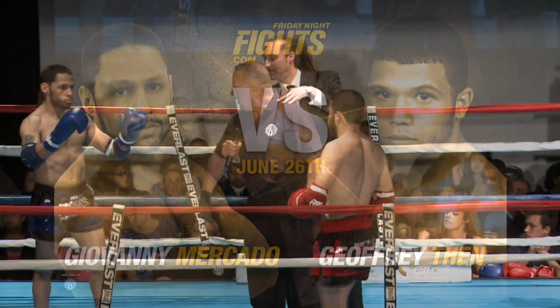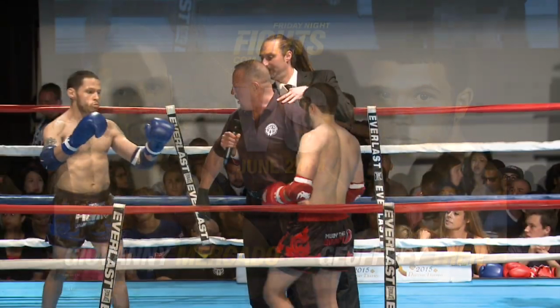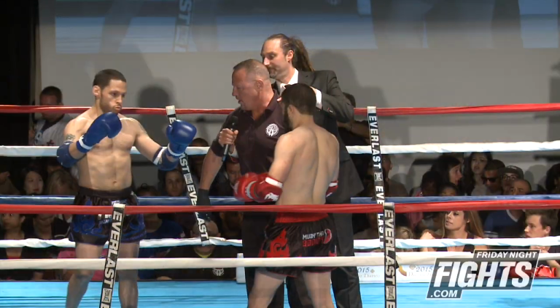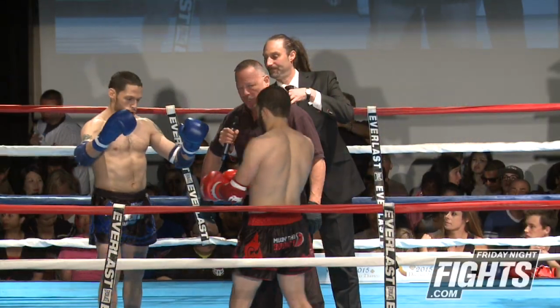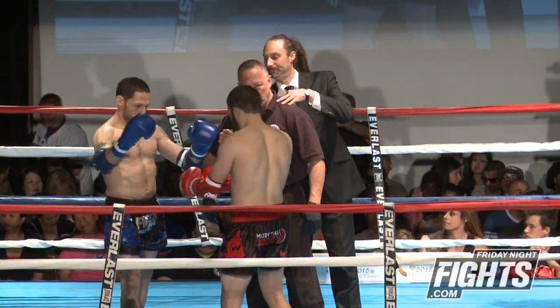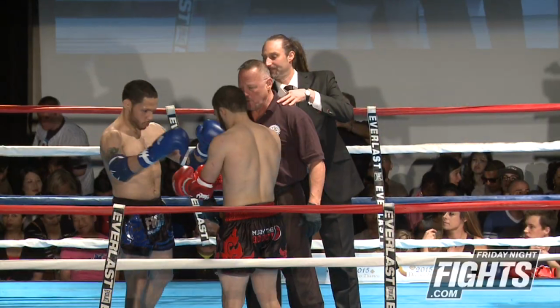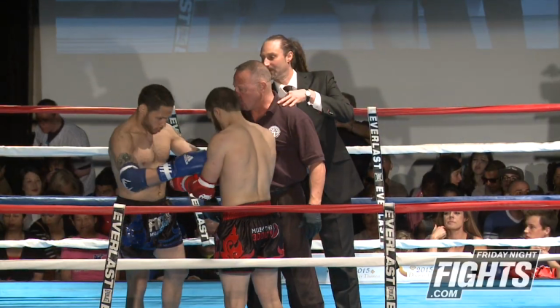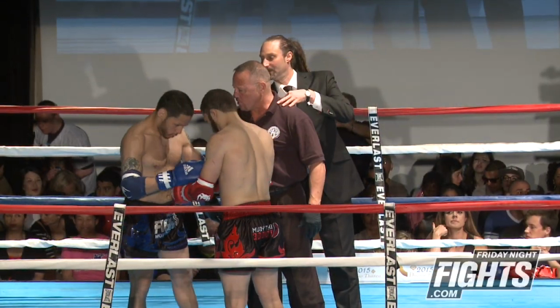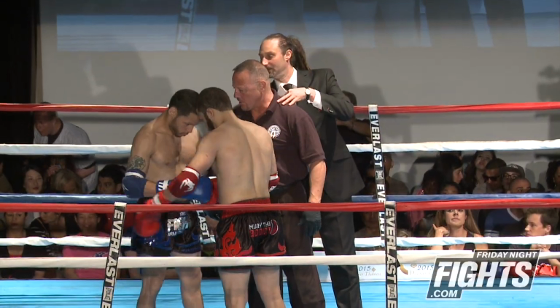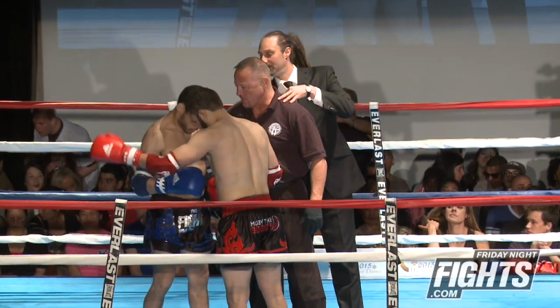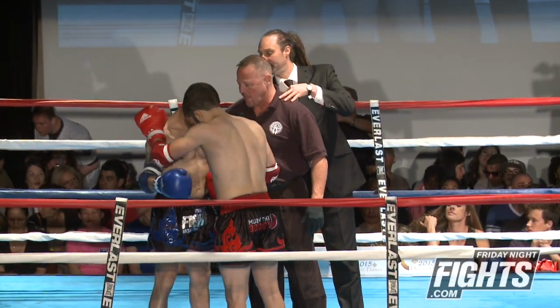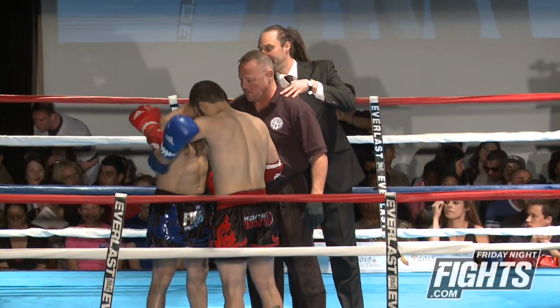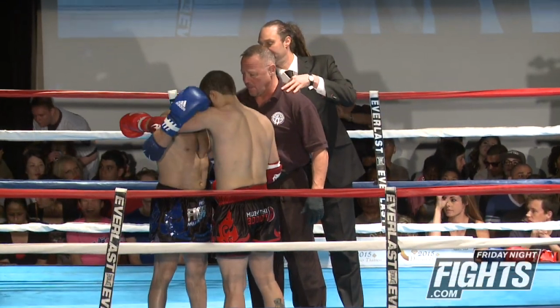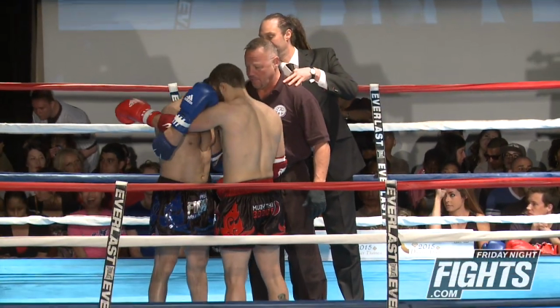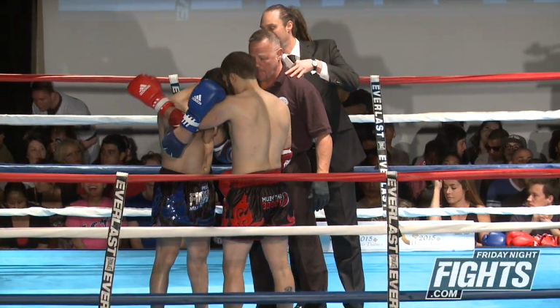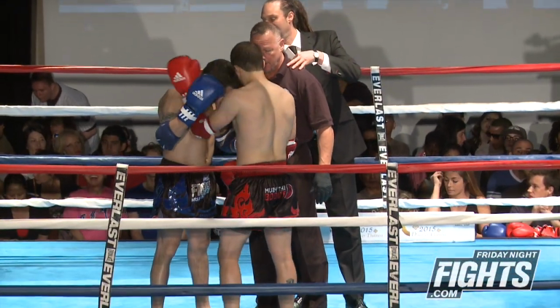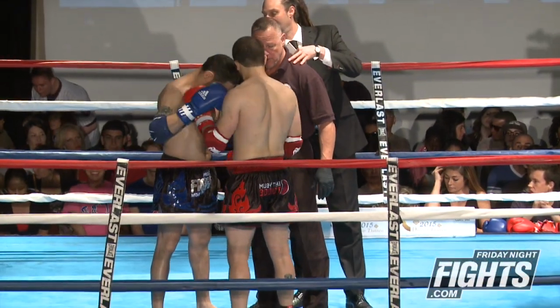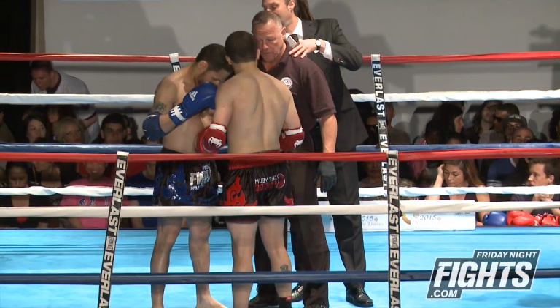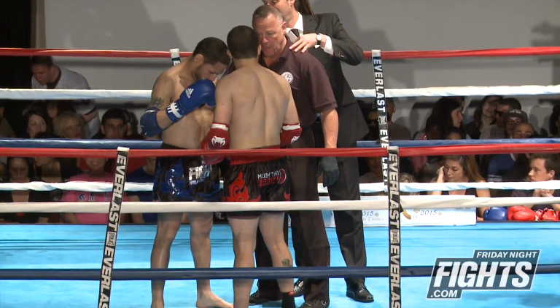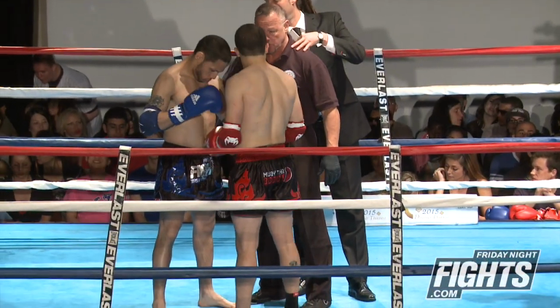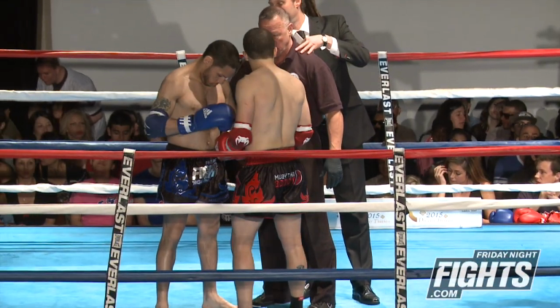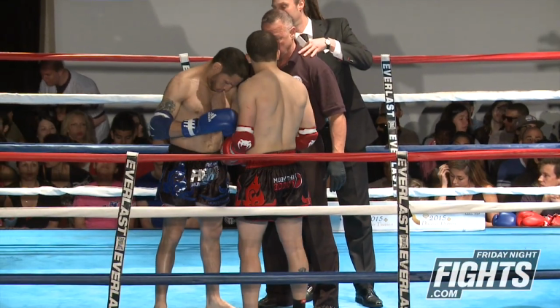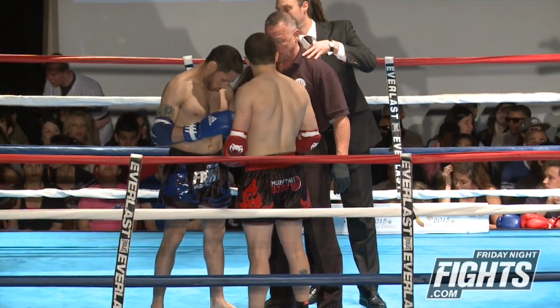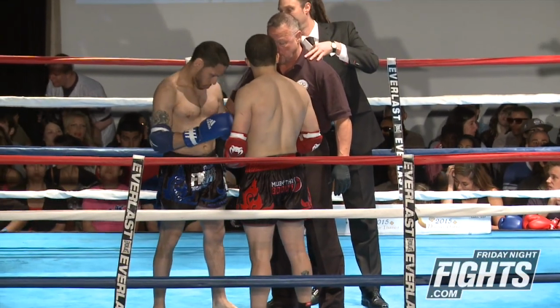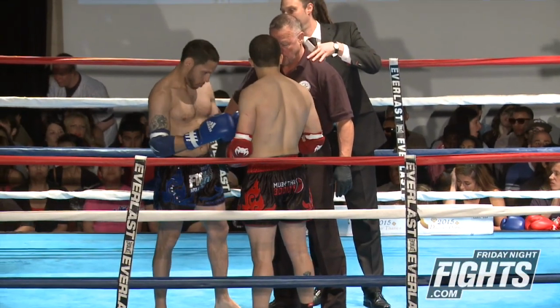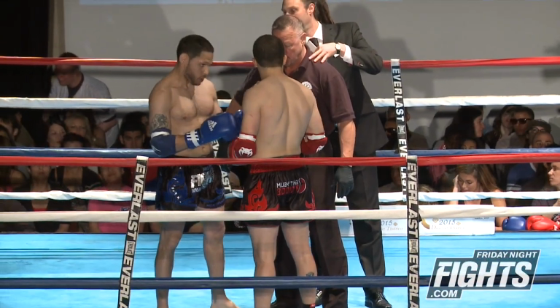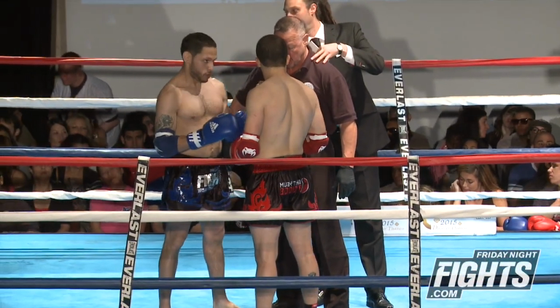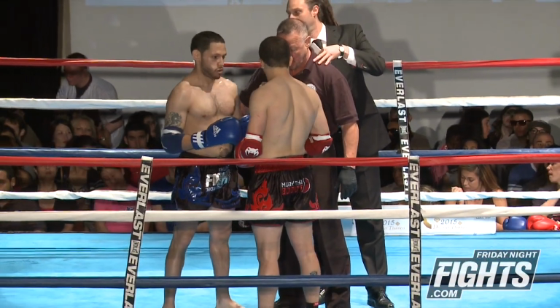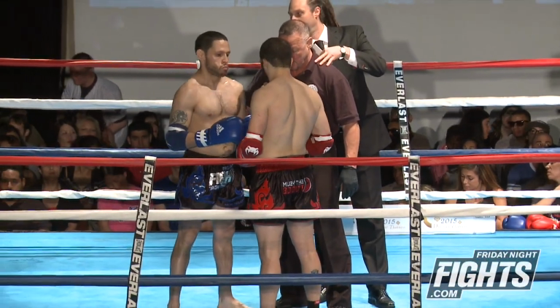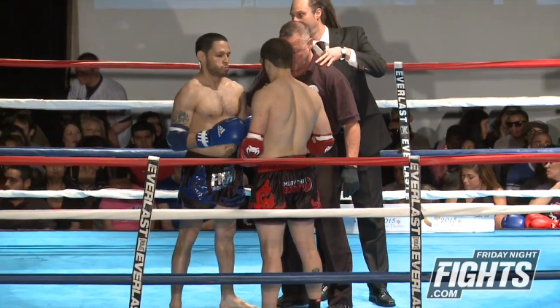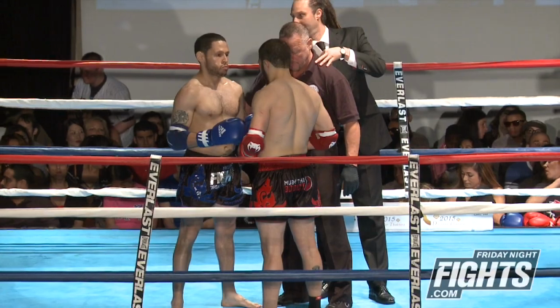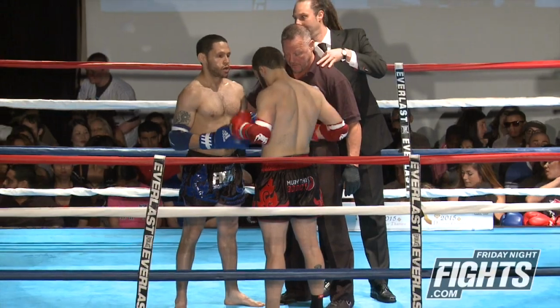All right, gentlemen, we know what the rules are. Leave my commands at all times, protect yourselves at all times. Touch them up, let's have a good fight.